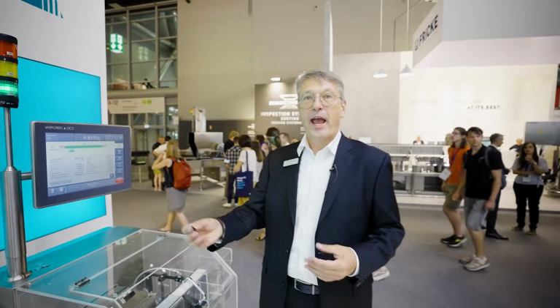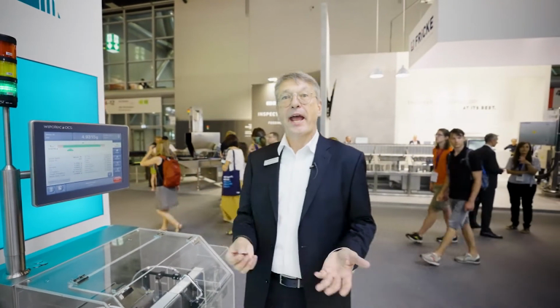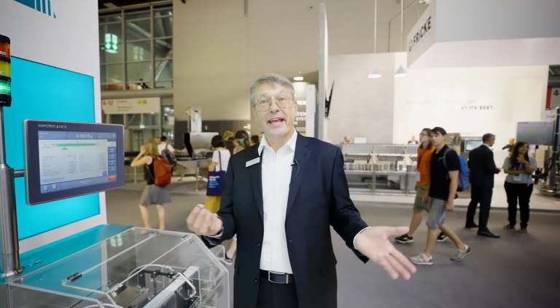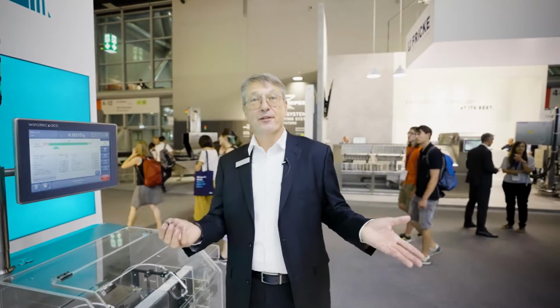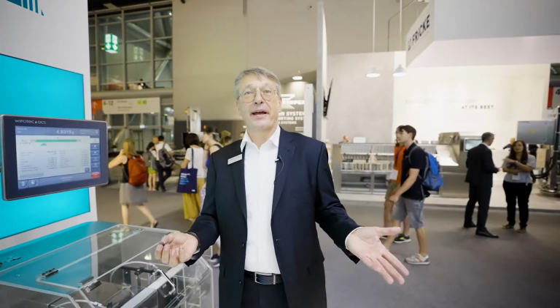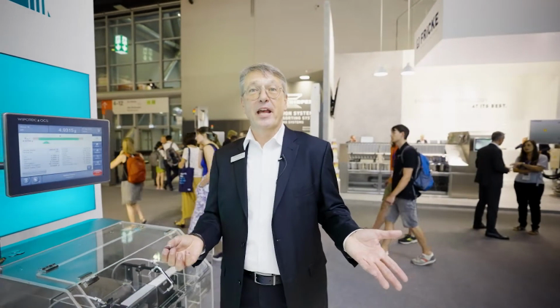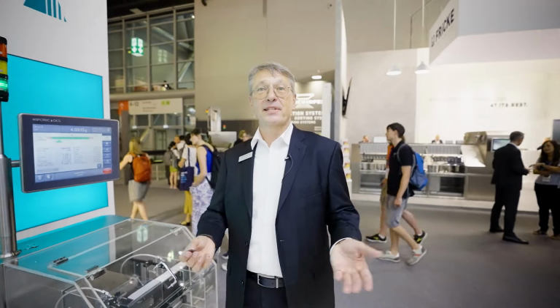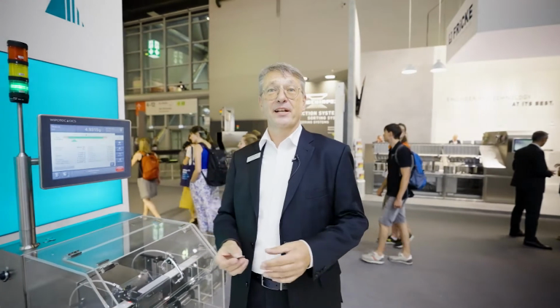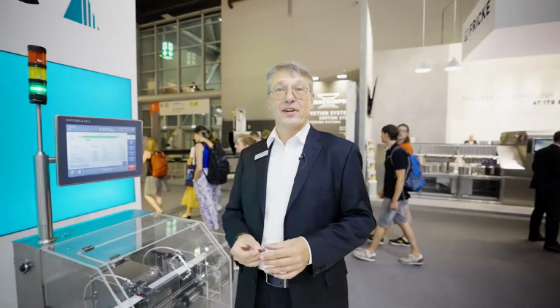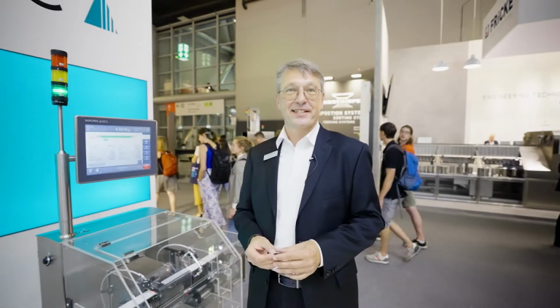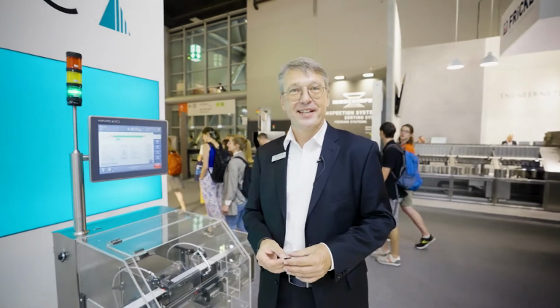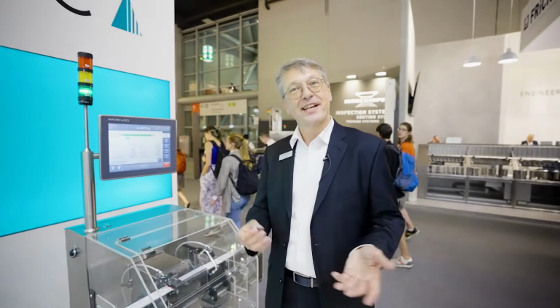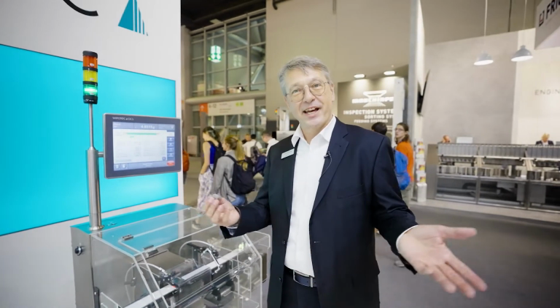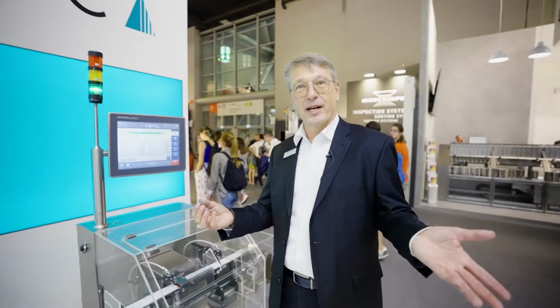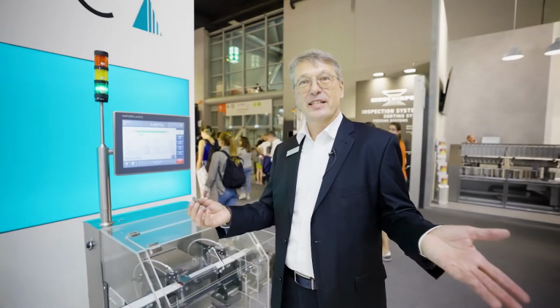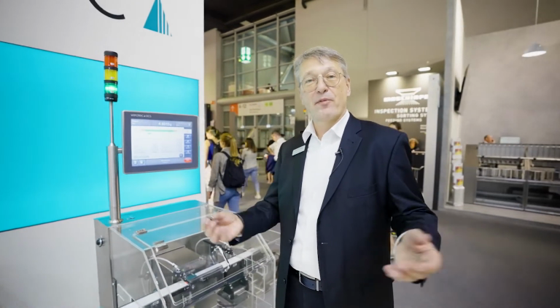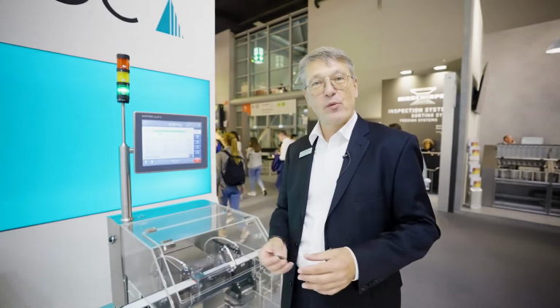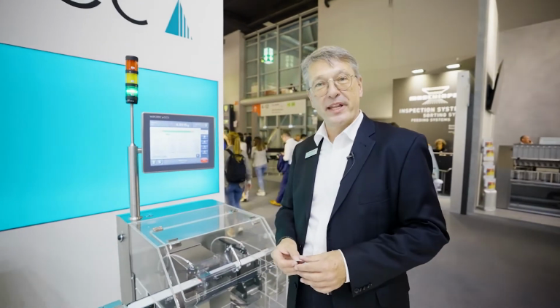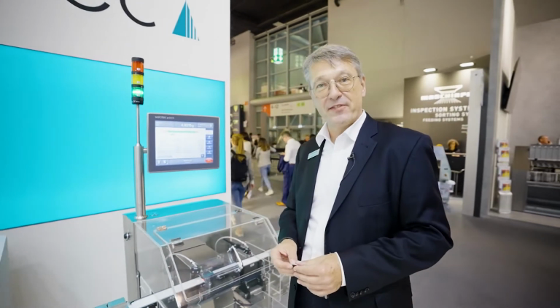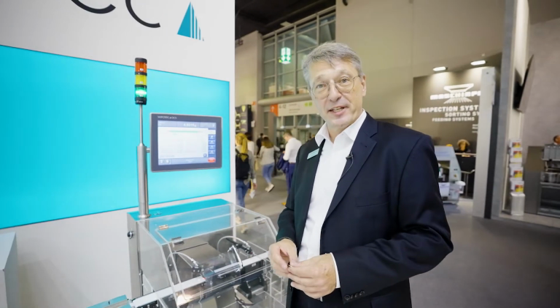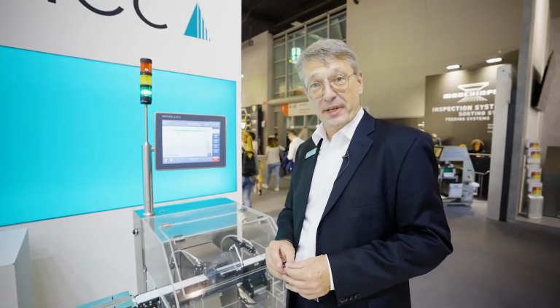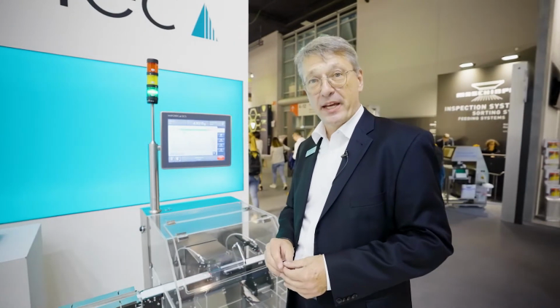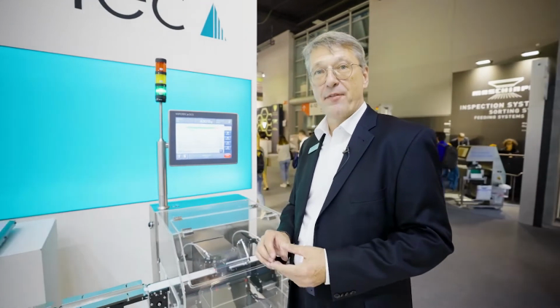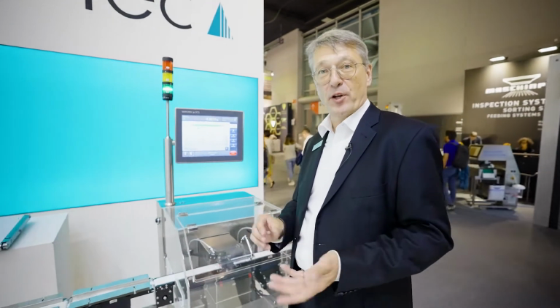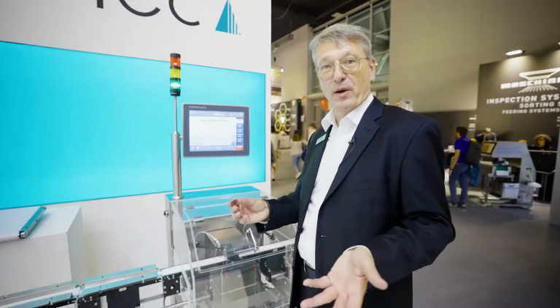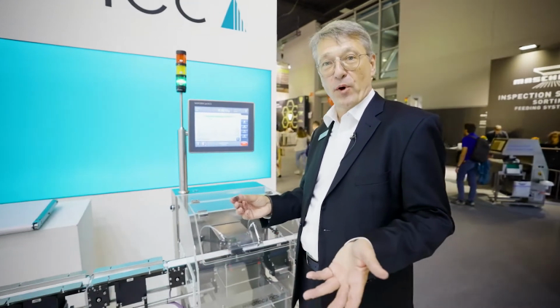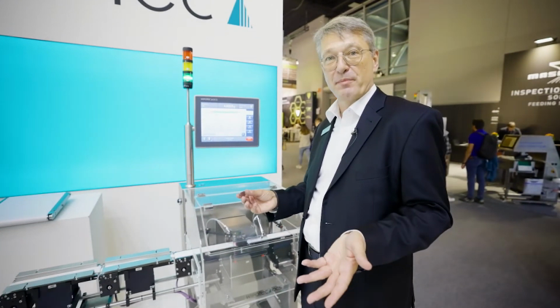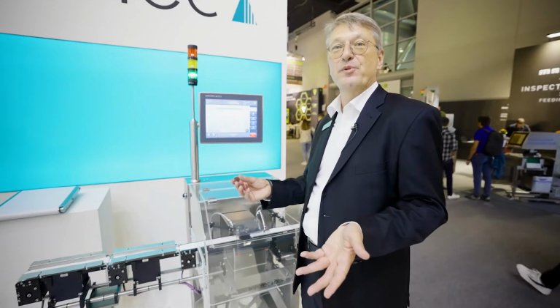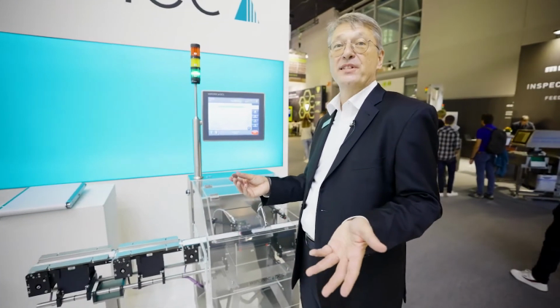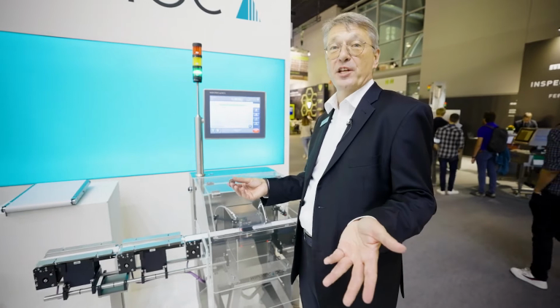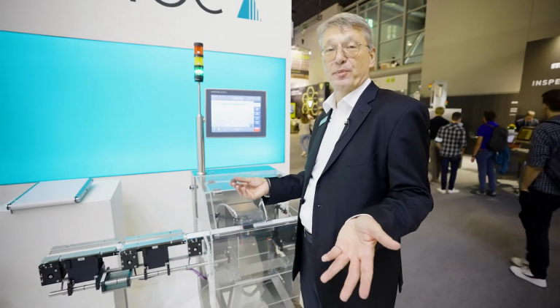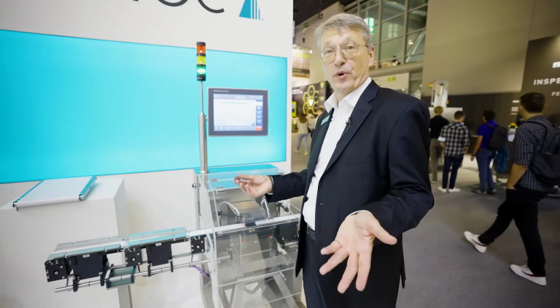My name is Inger Vladz. Some of you have already seen me and heard my voice in my presentations before.